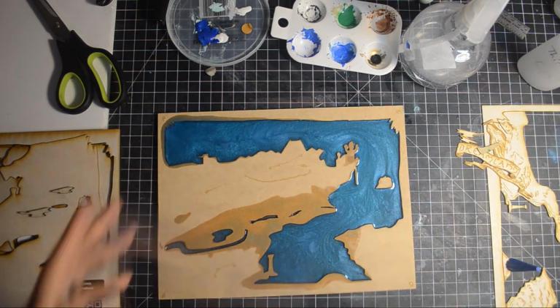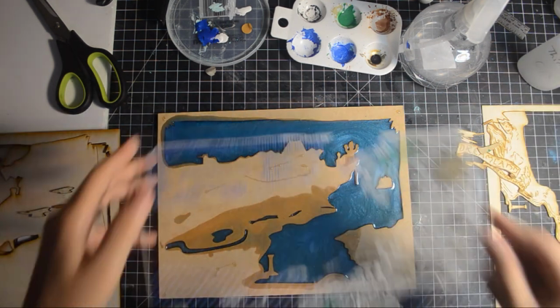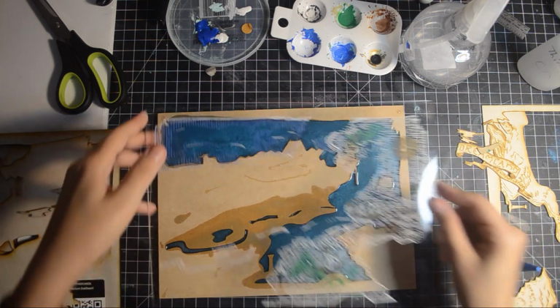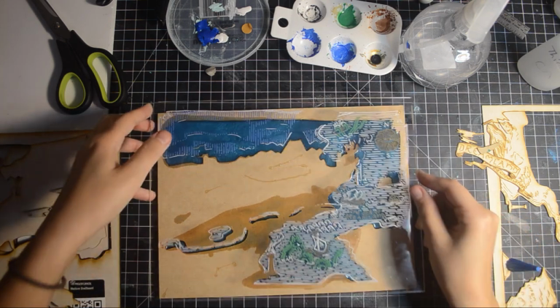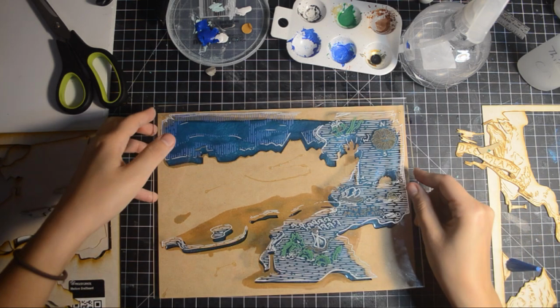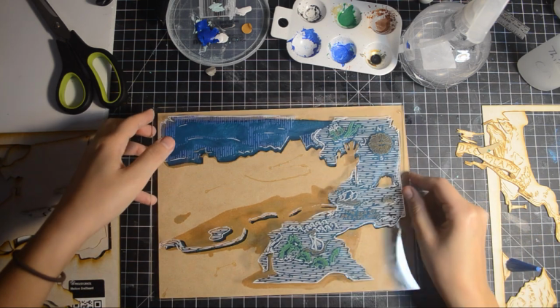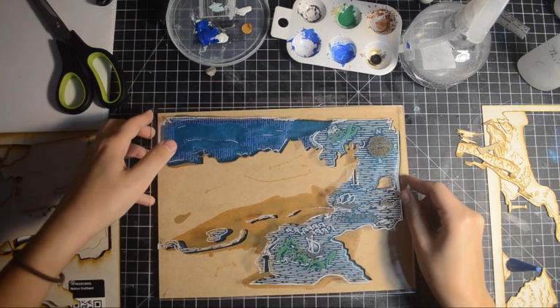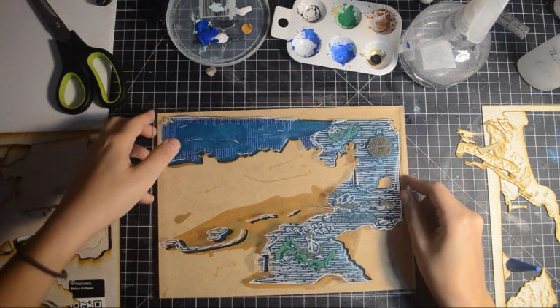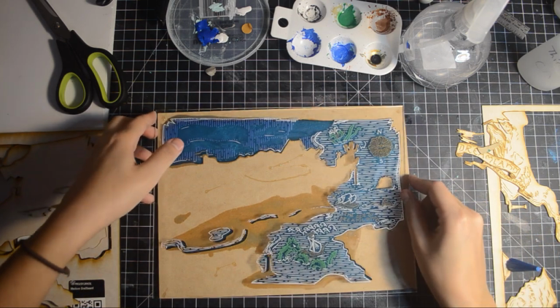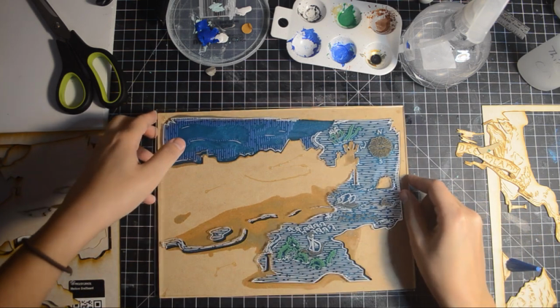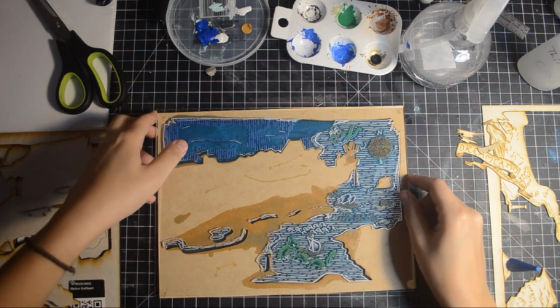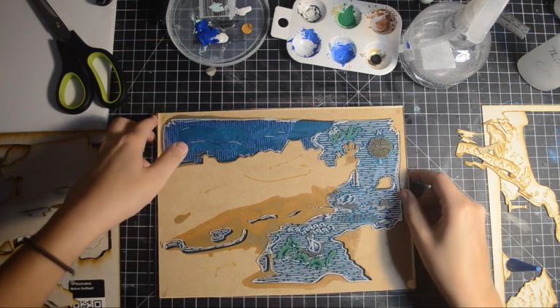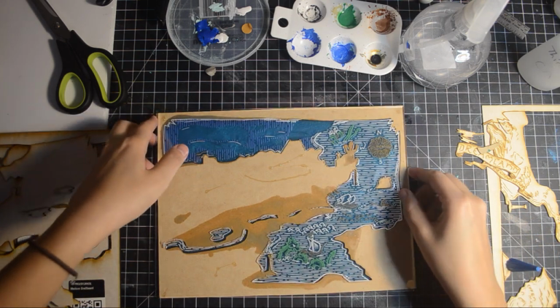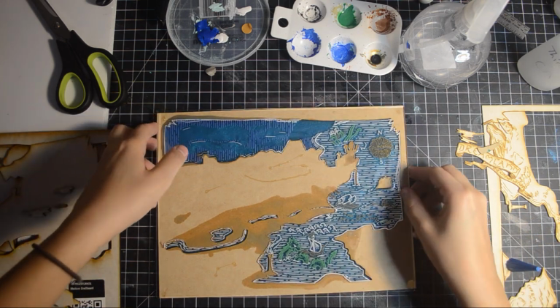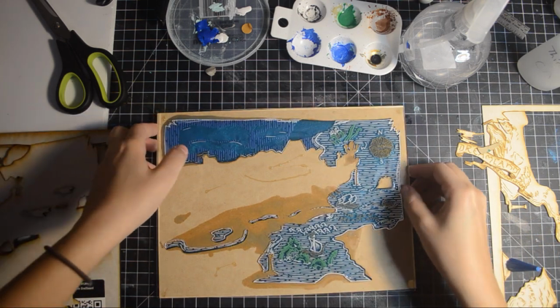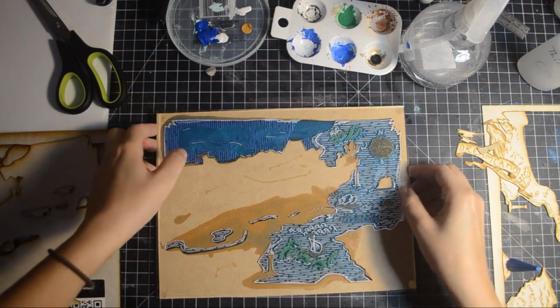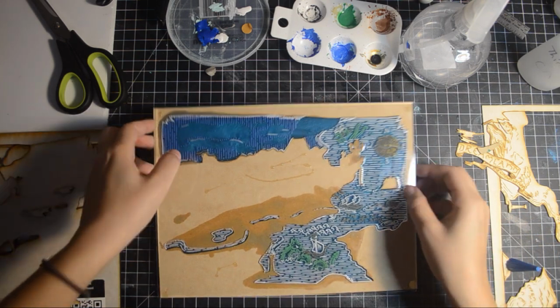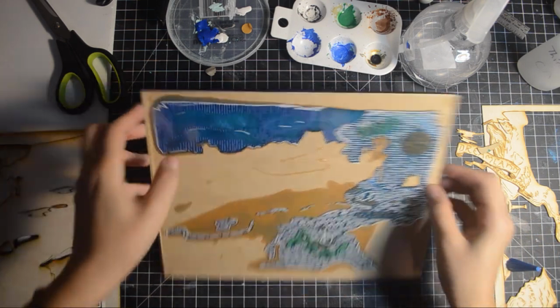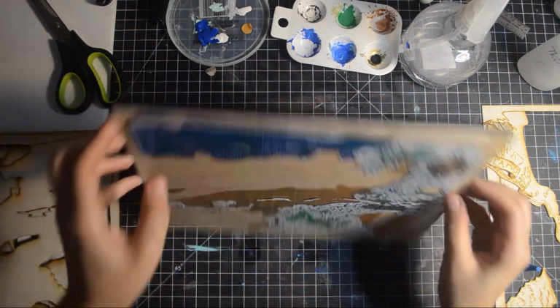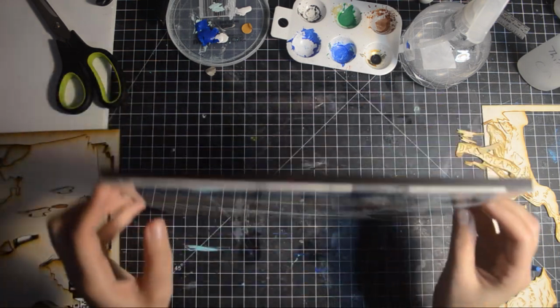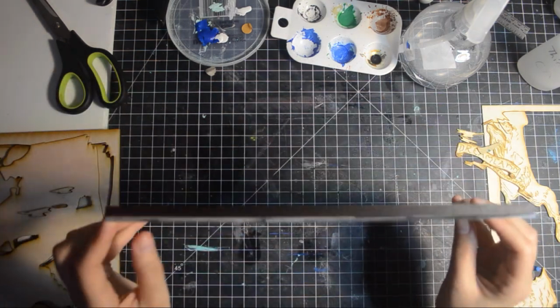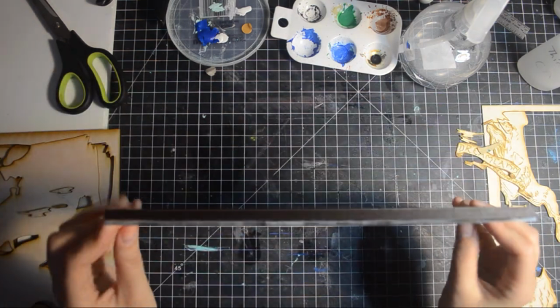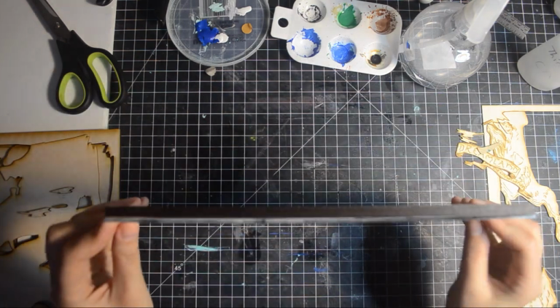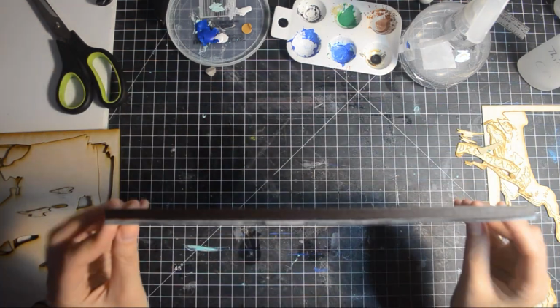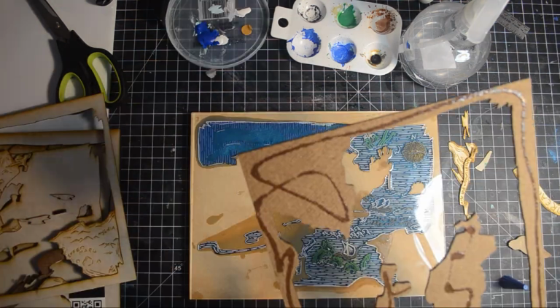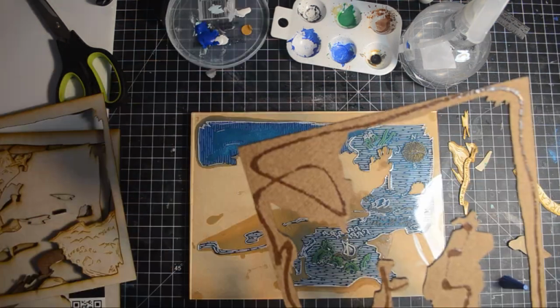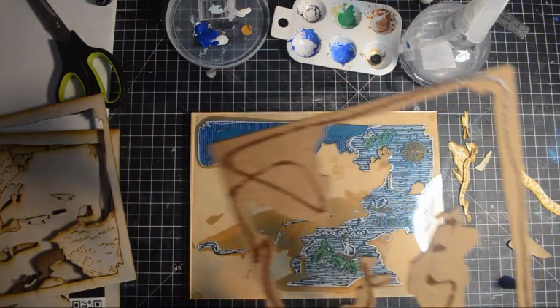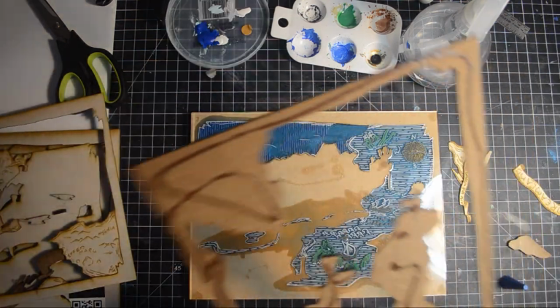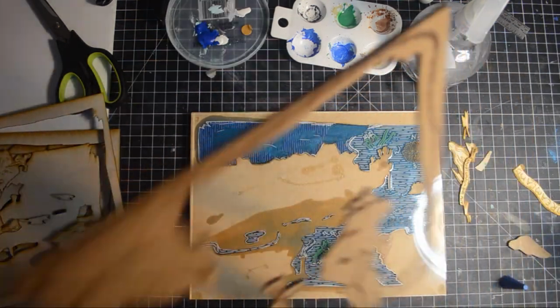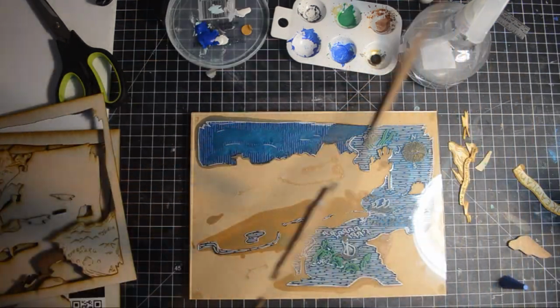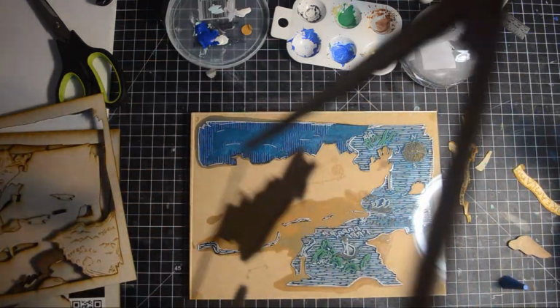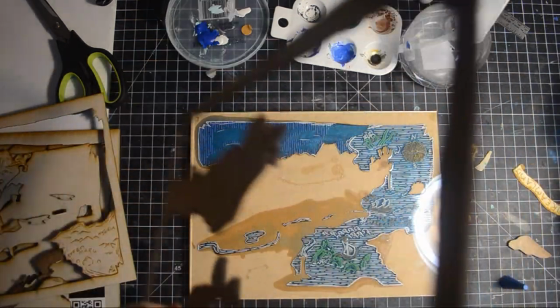After the resin was cured, we glued the acrylic panel down and started putting in the landmasses.